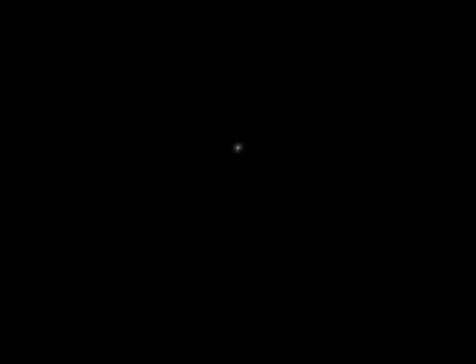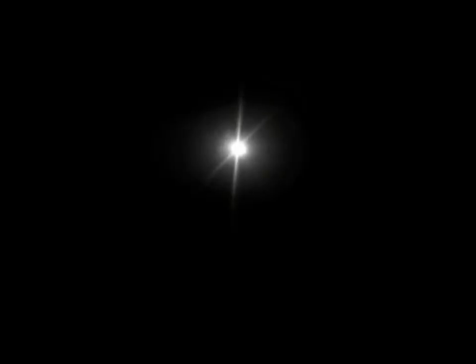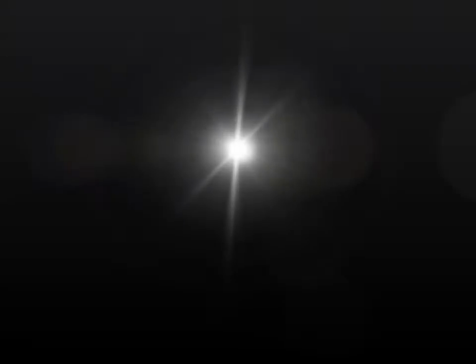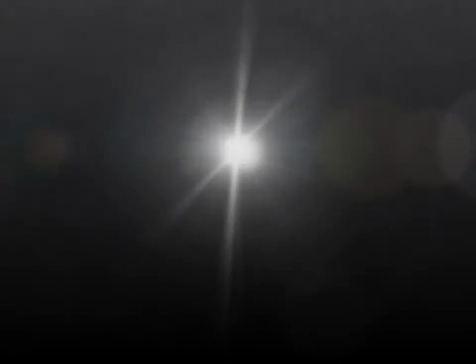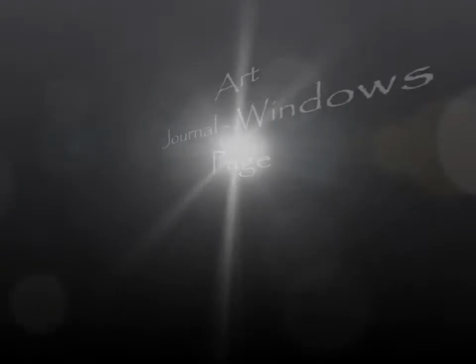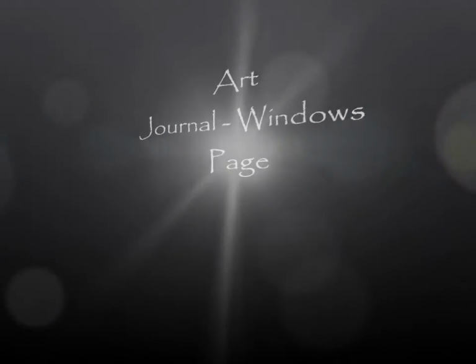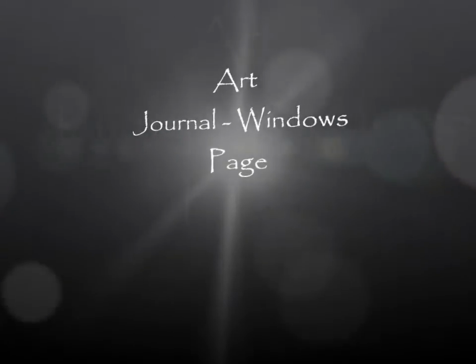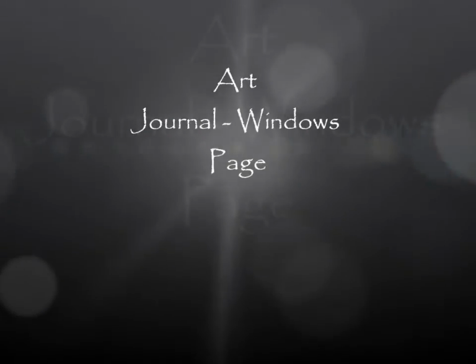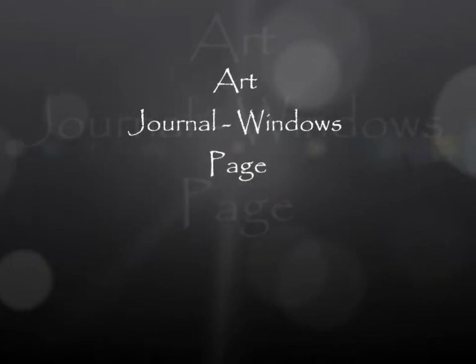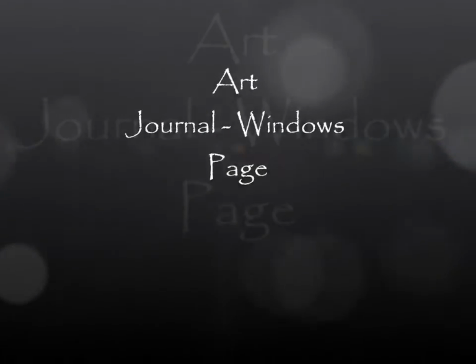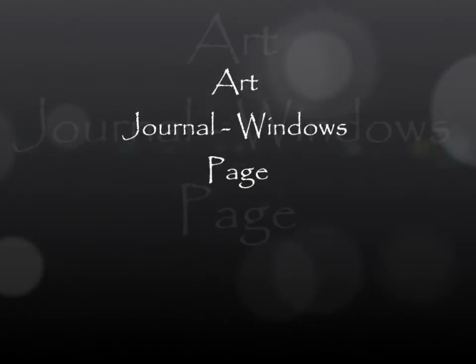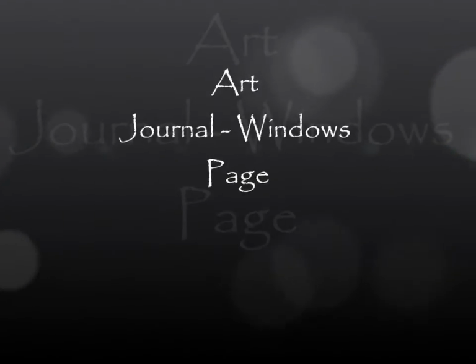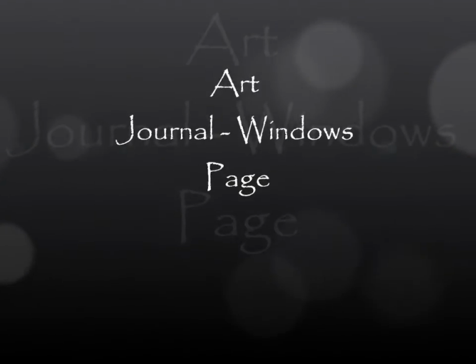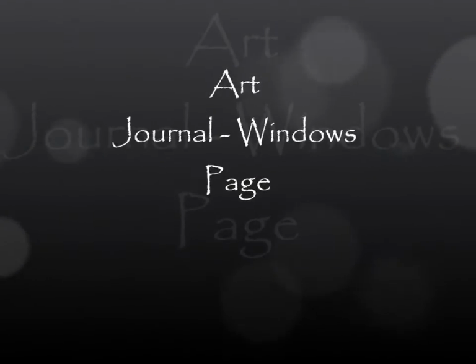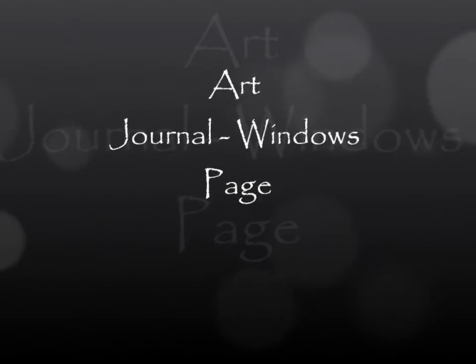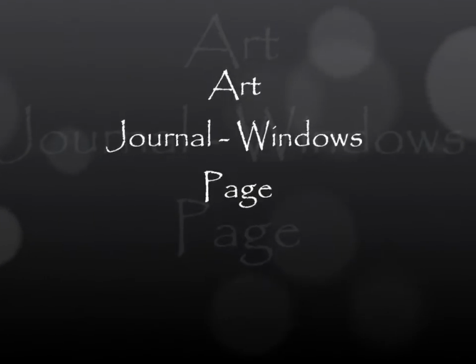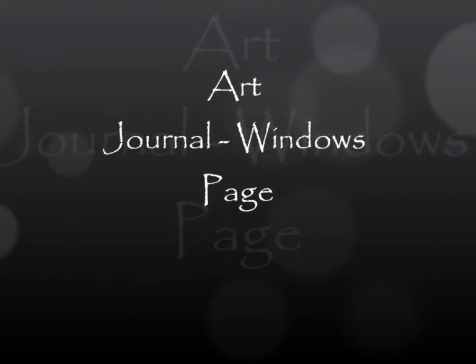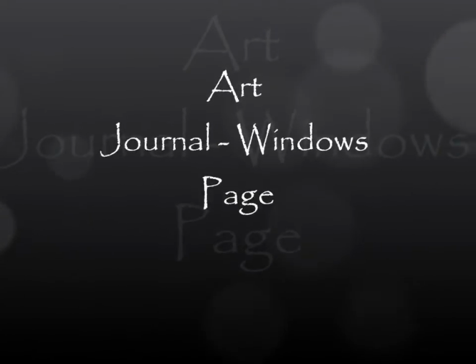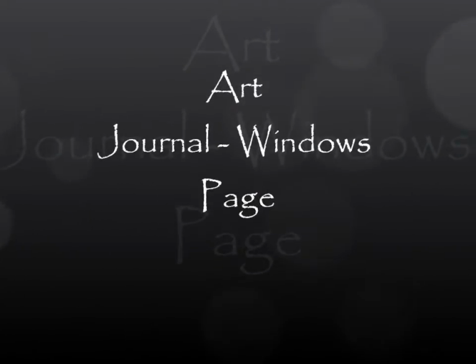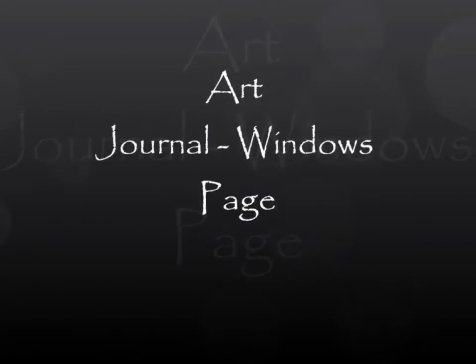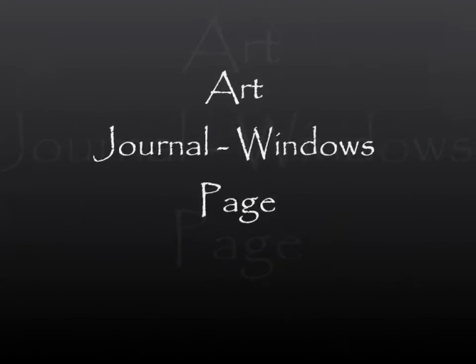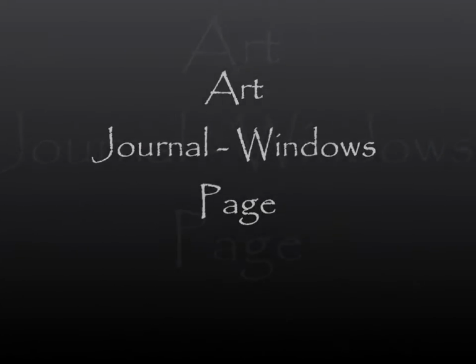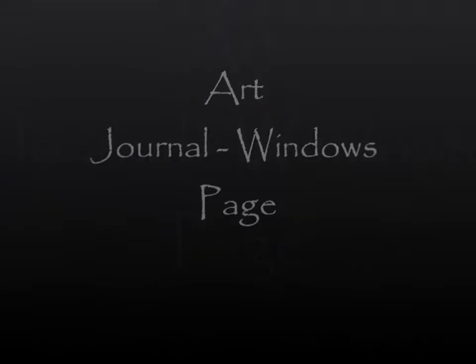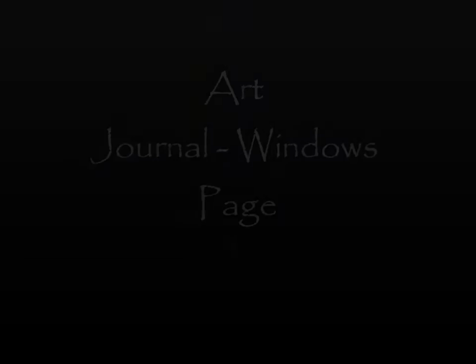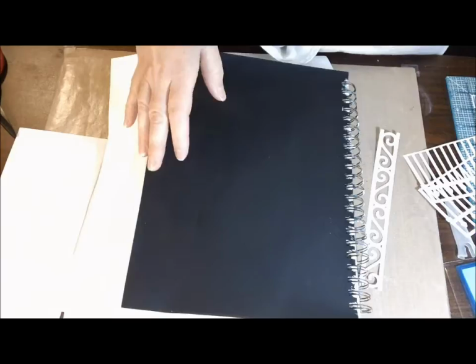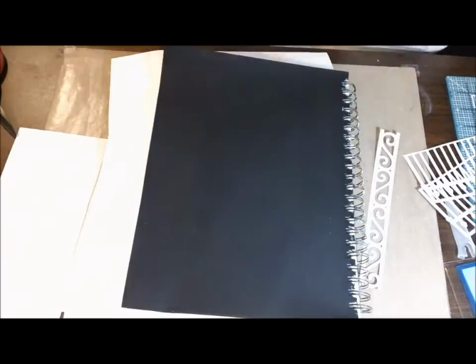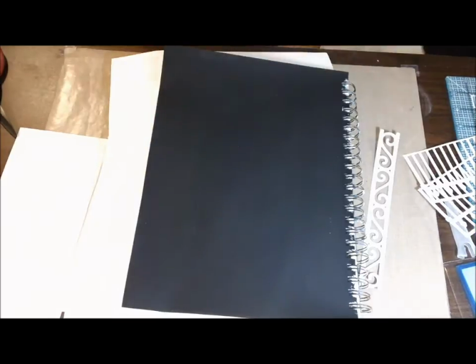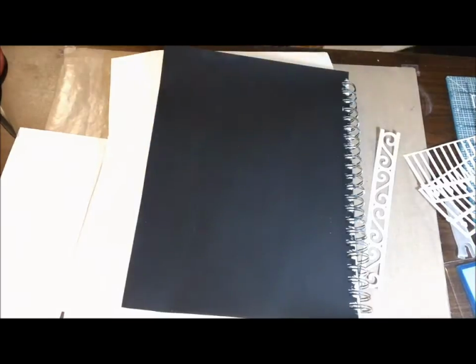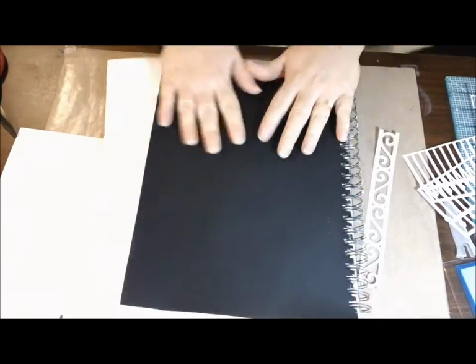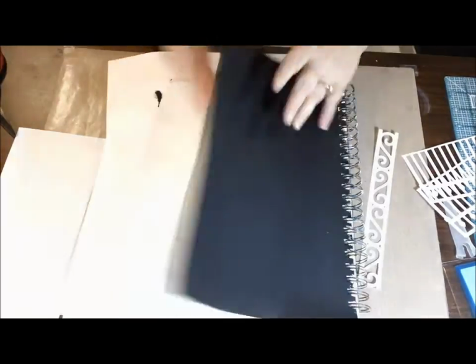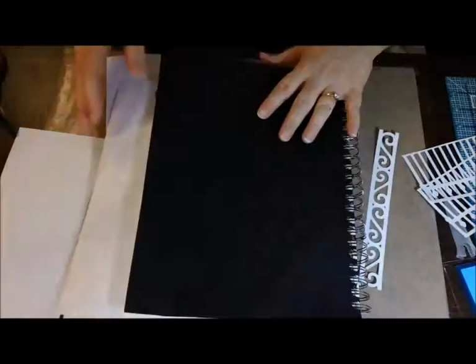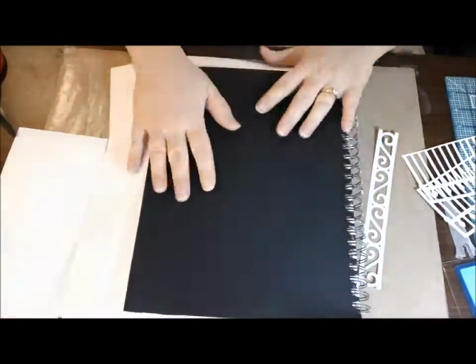Hey guys, it's Kelly. I did an art journal page last night and just thought I'd share it with you. I recorded it as I went.